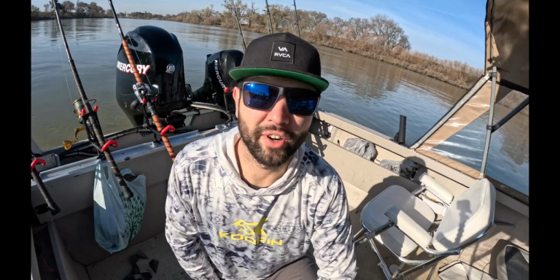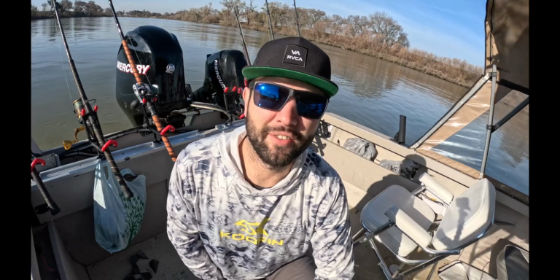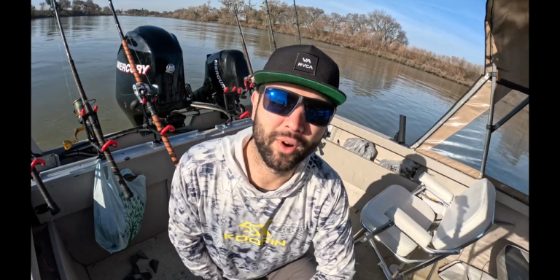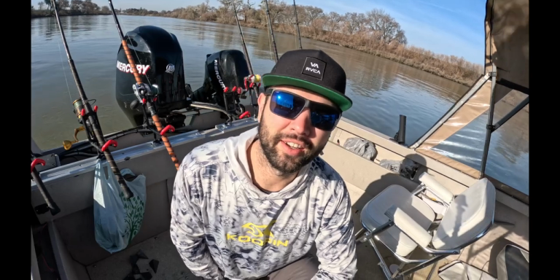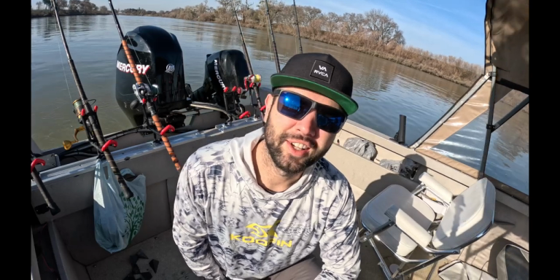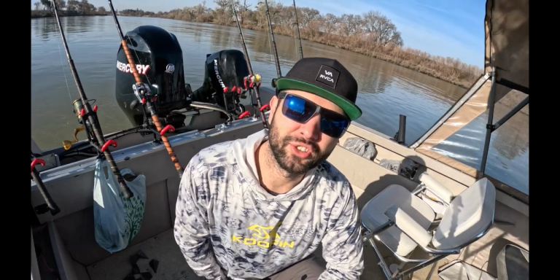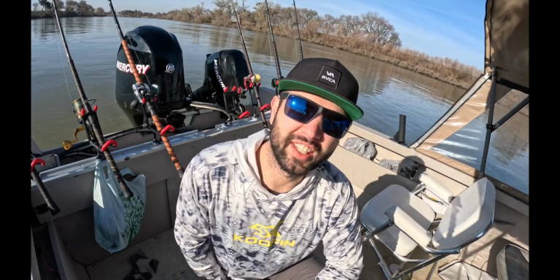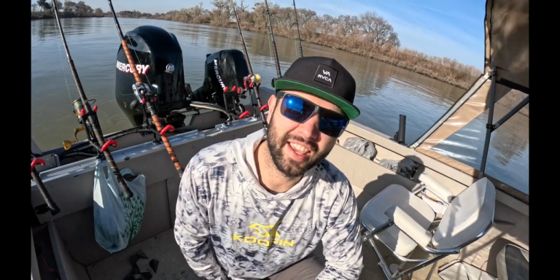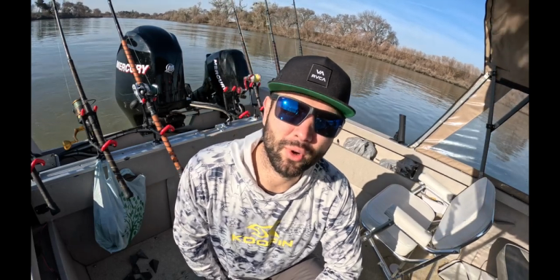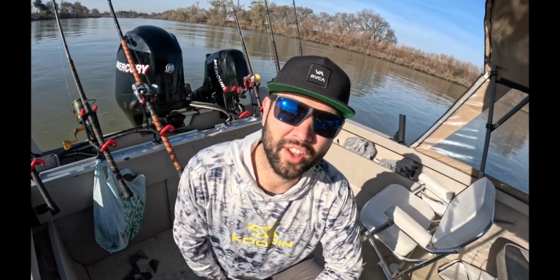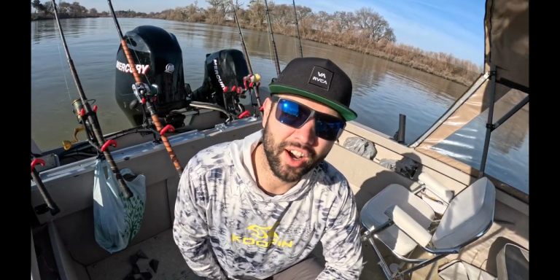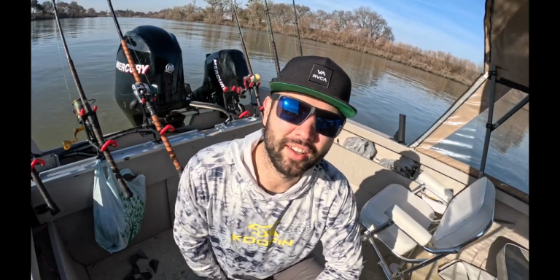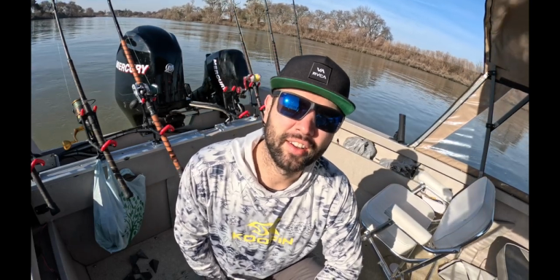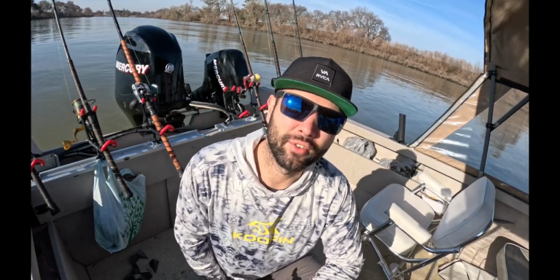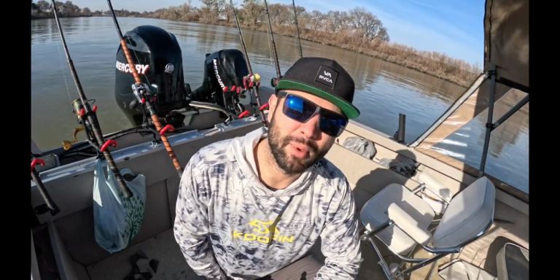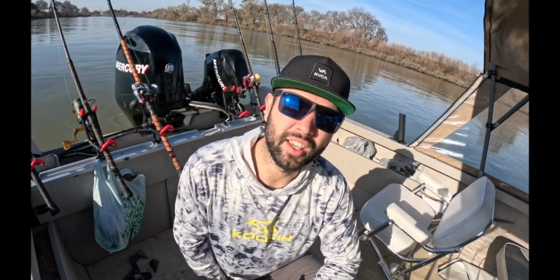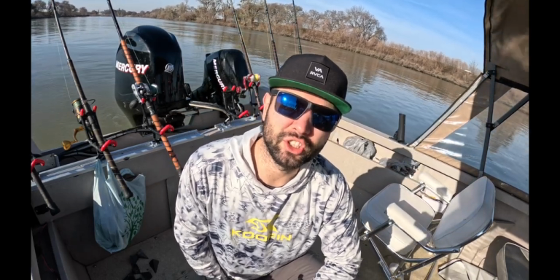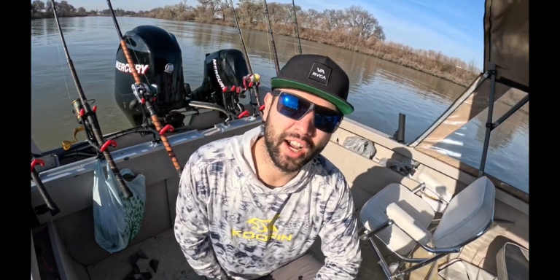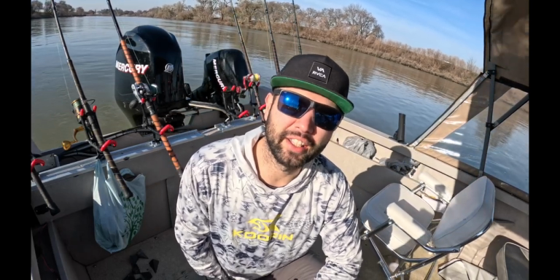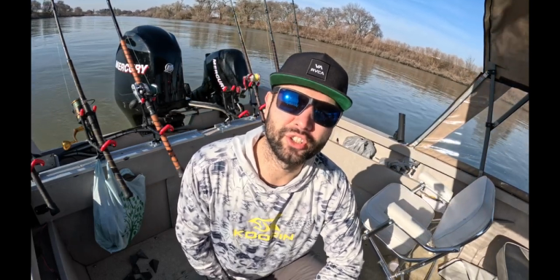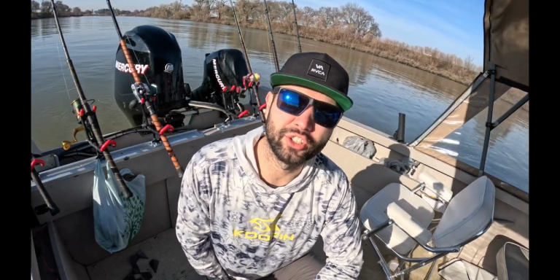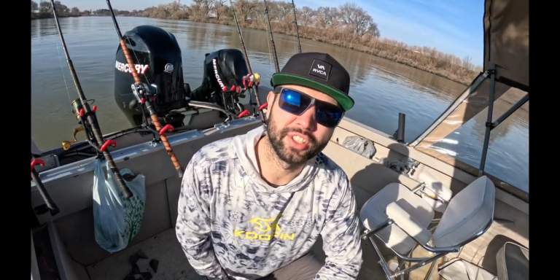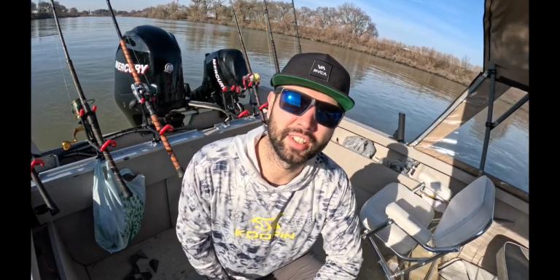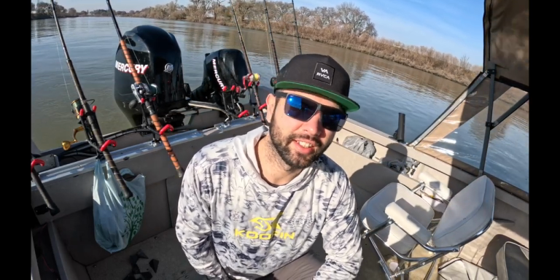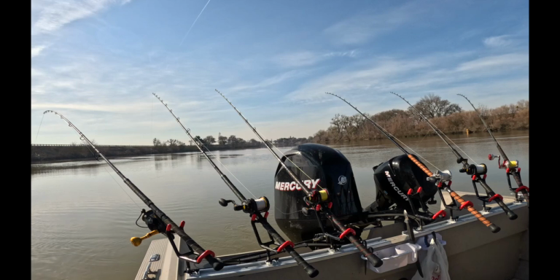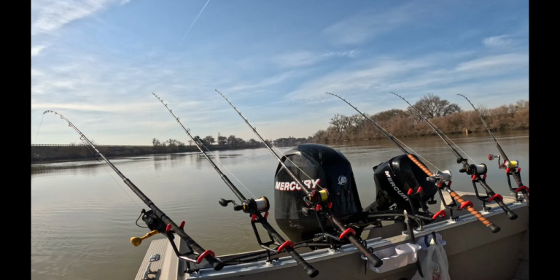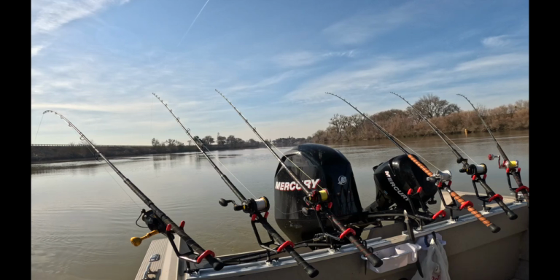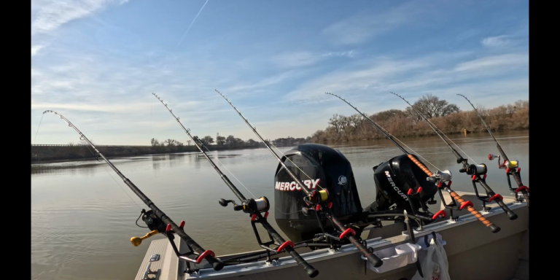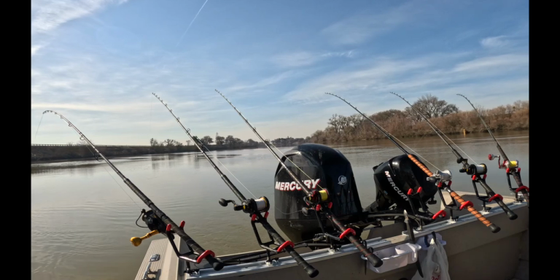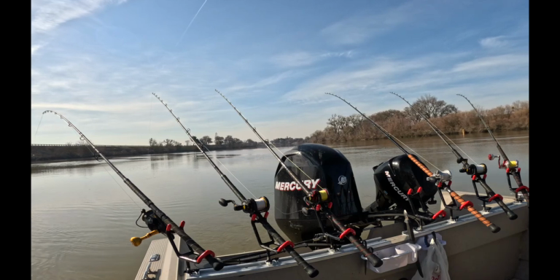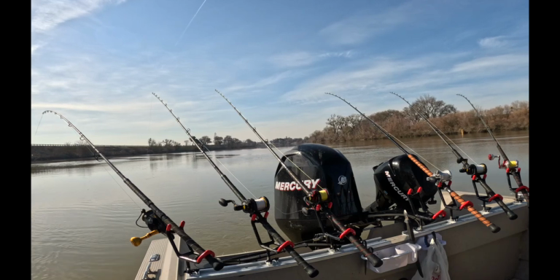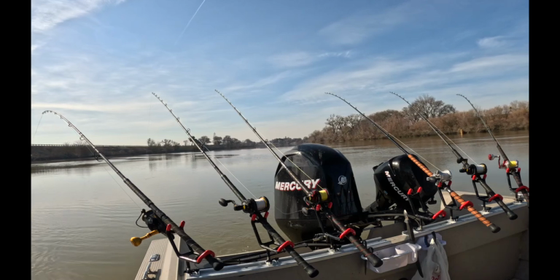Good morning everyone. Today we're on the hunt for big giant sturgeon. When I come home I fully charge the batteries.